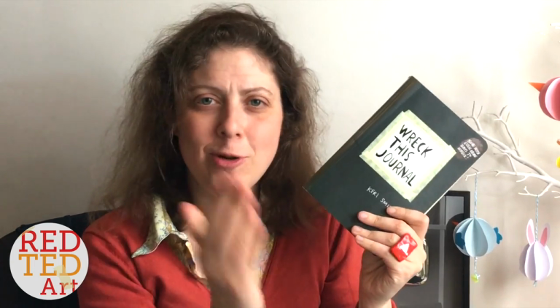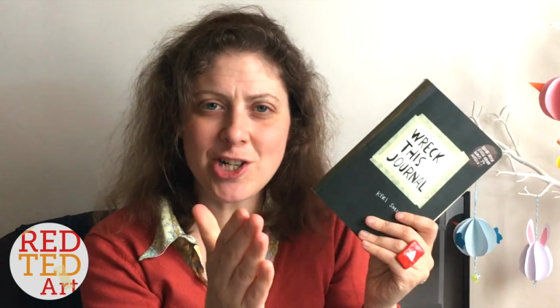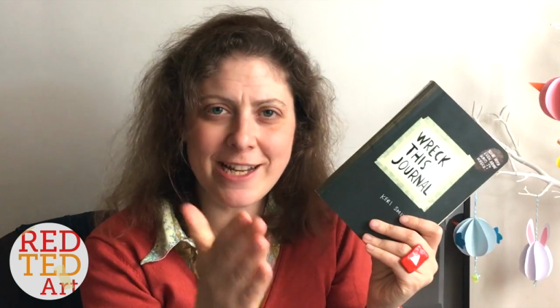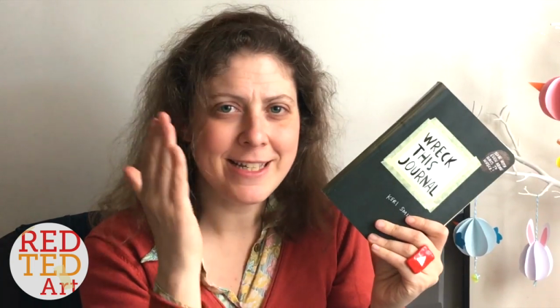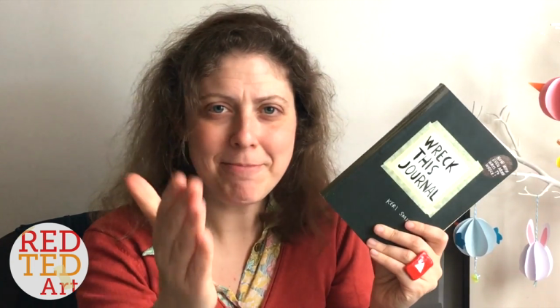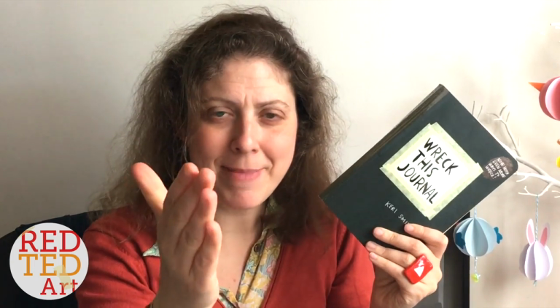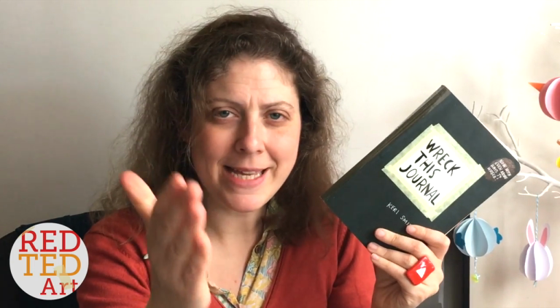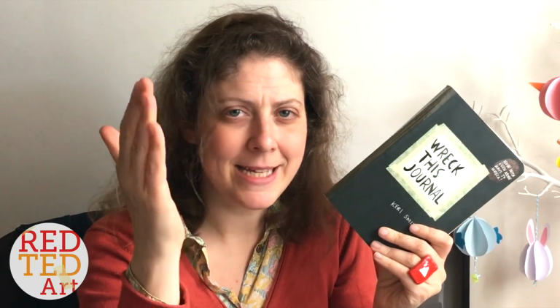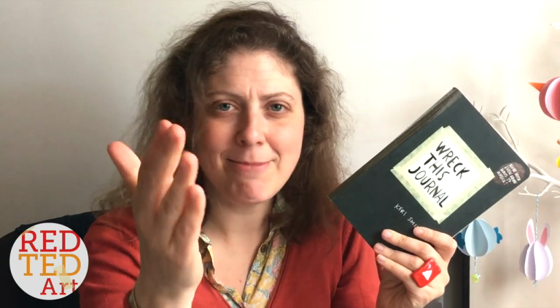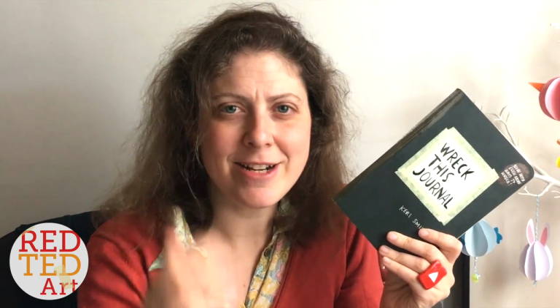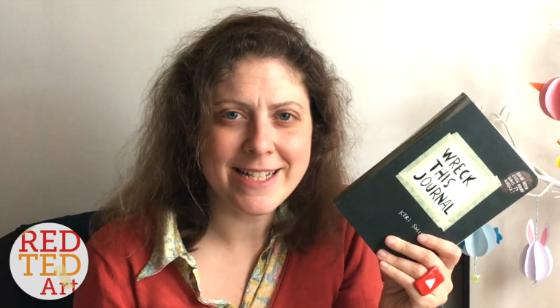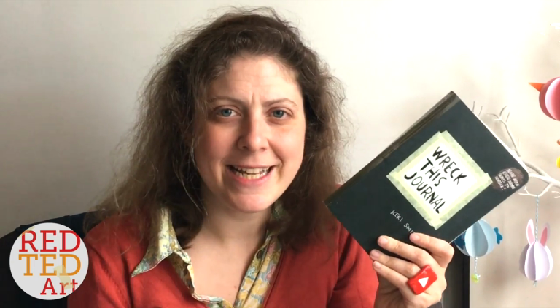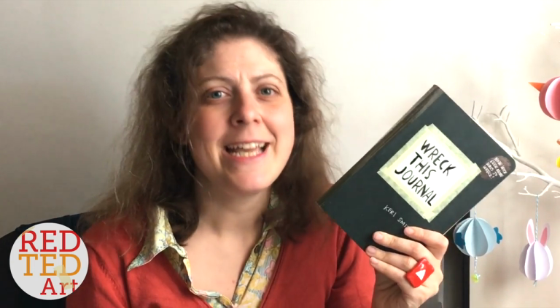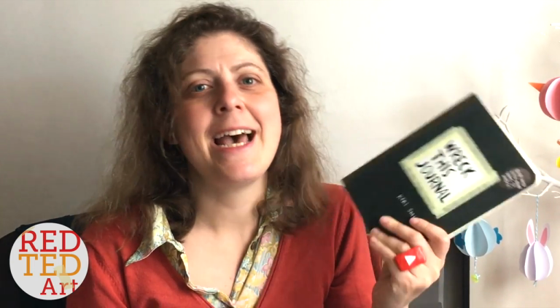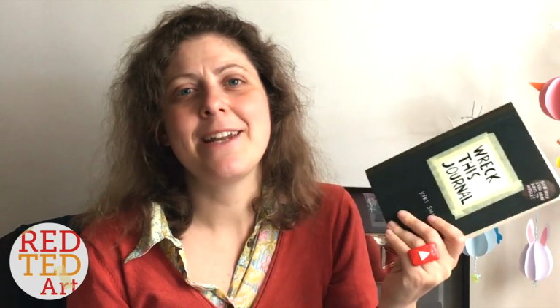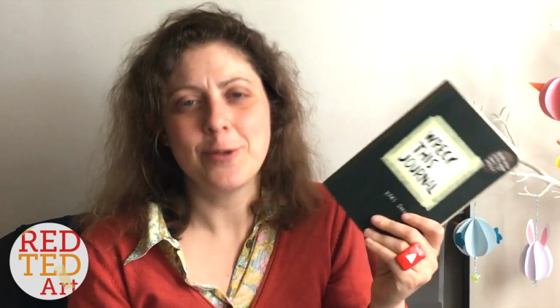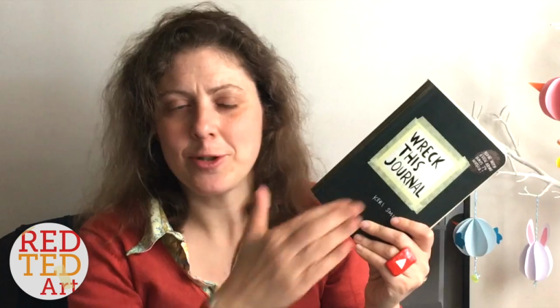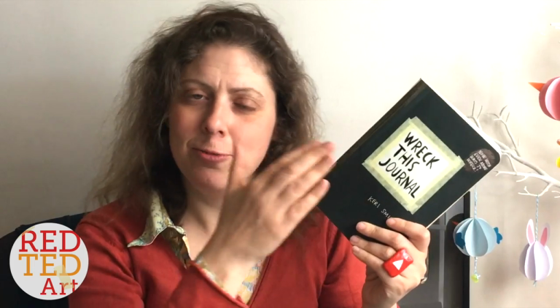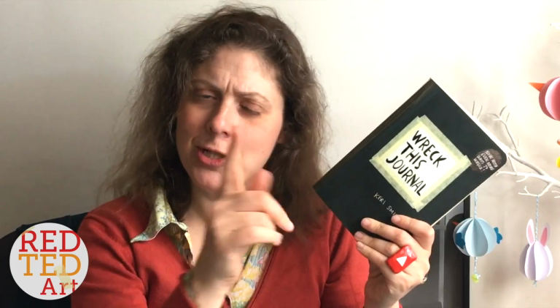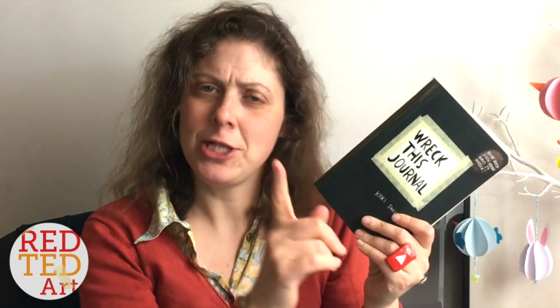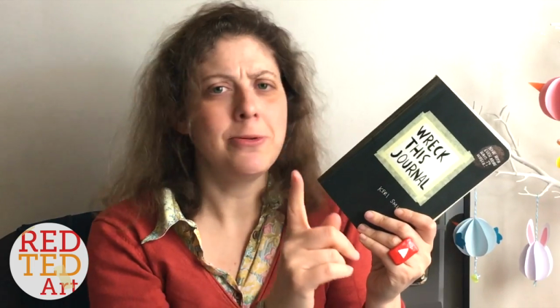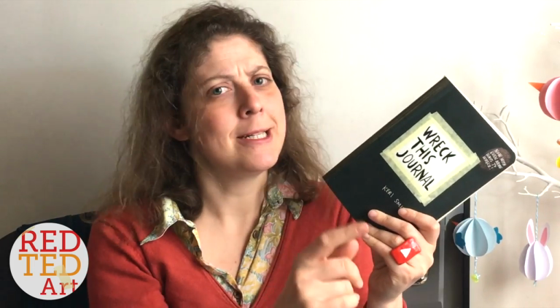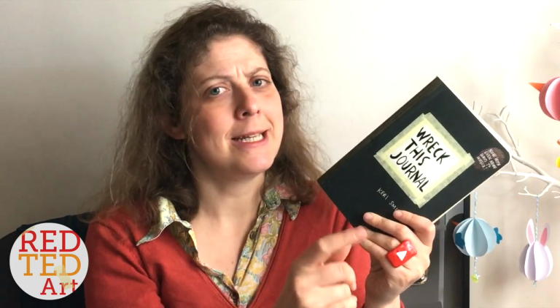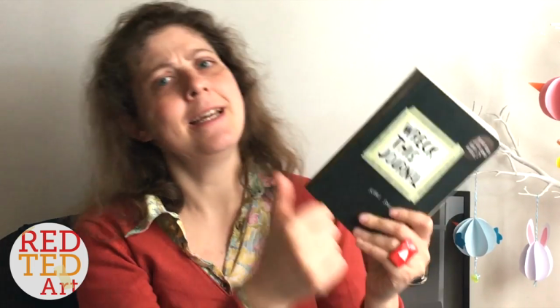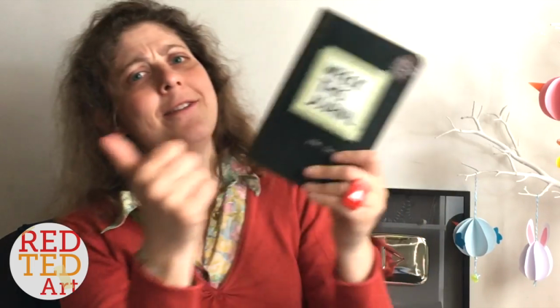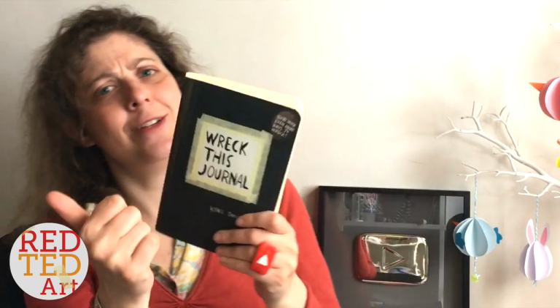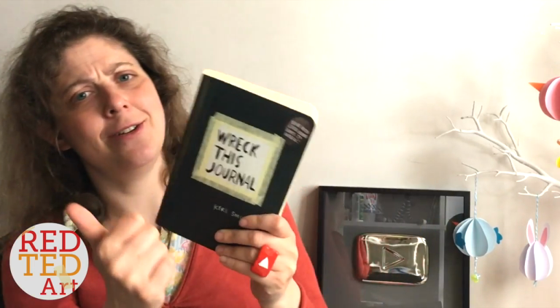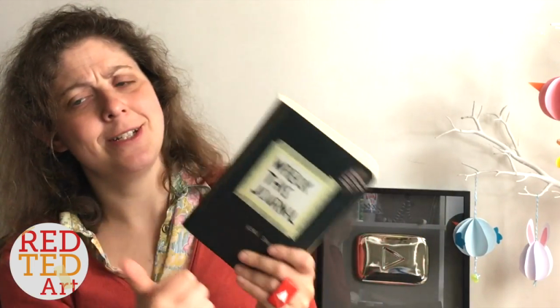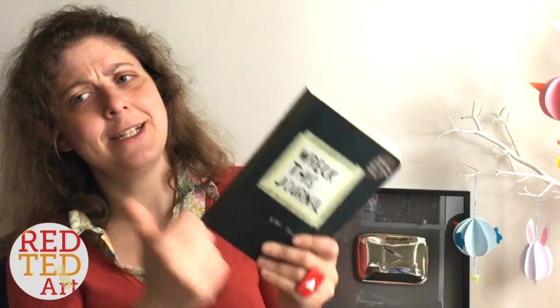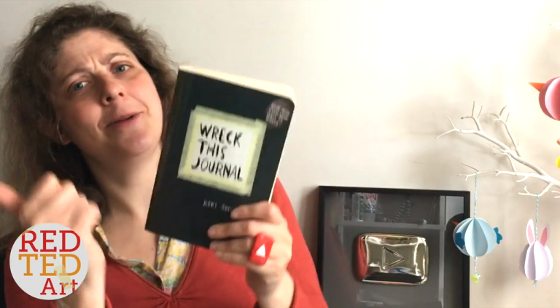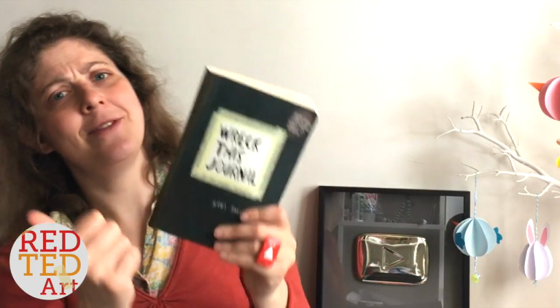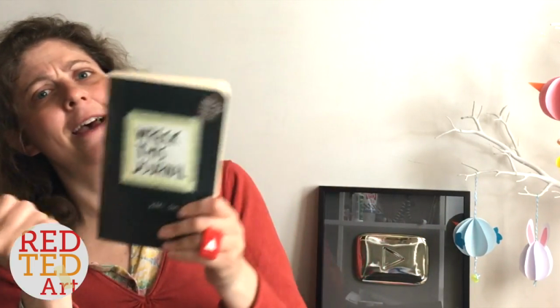So join me, help me Wreck This Journal, keep watching, keep making, keep creating — and of course we'll see you in the other video. Let's hop over there now.